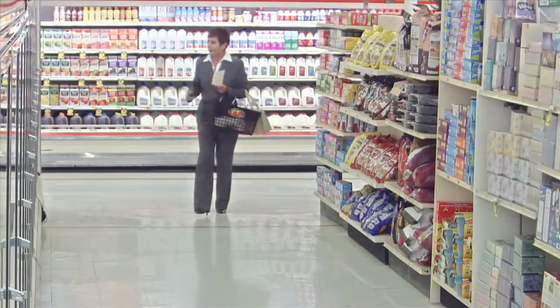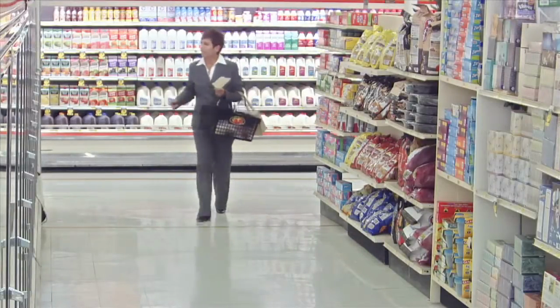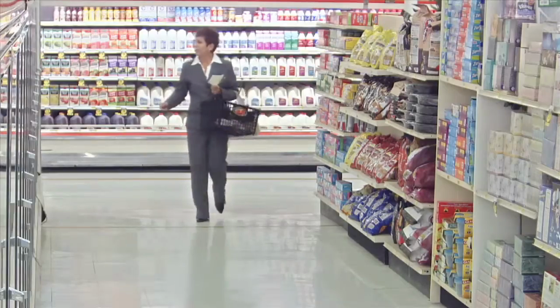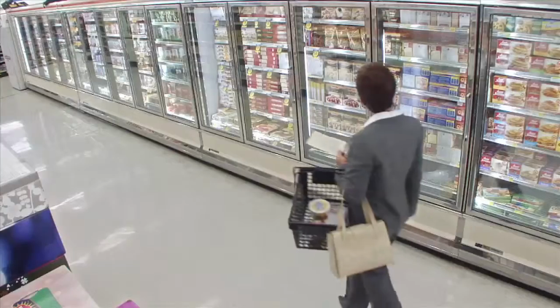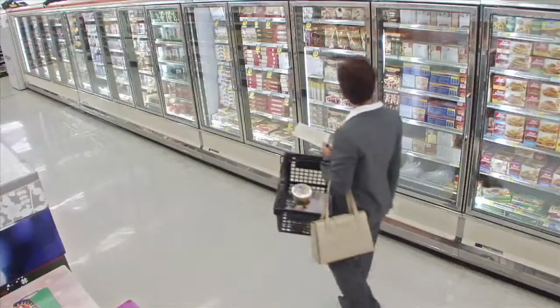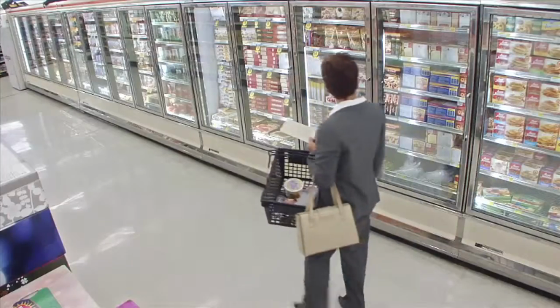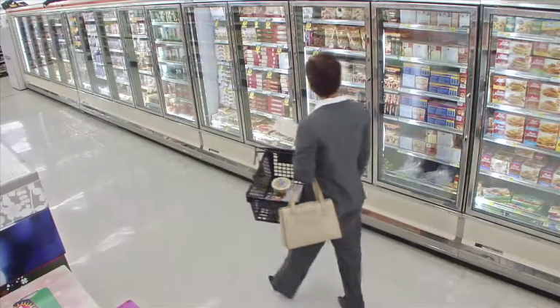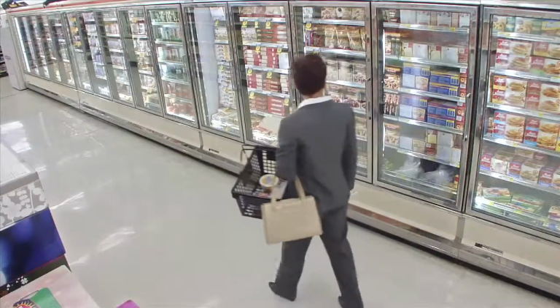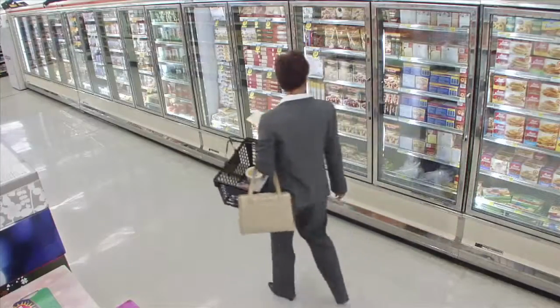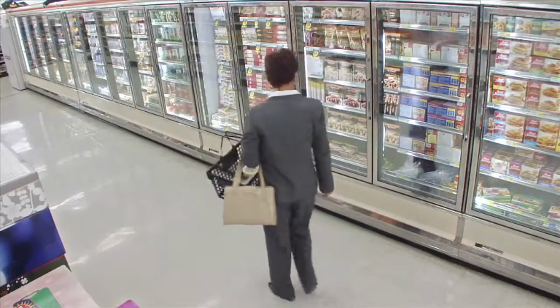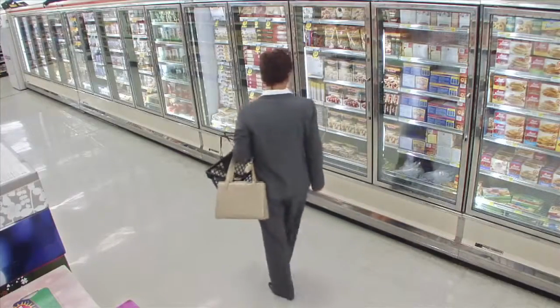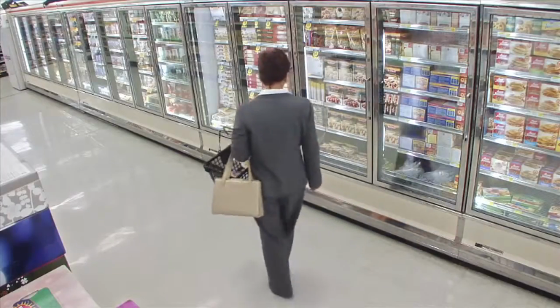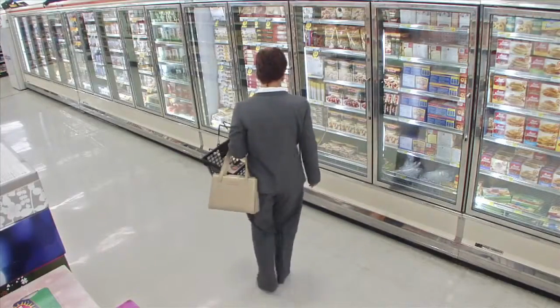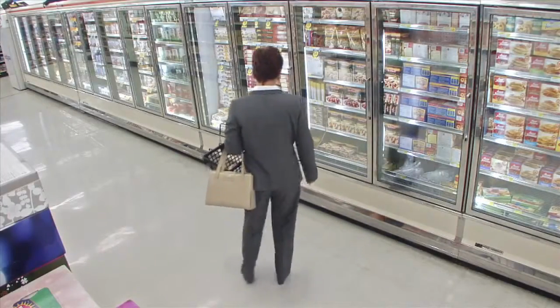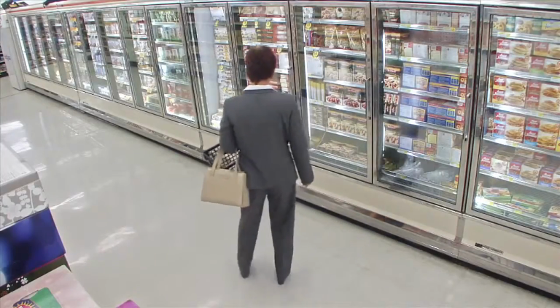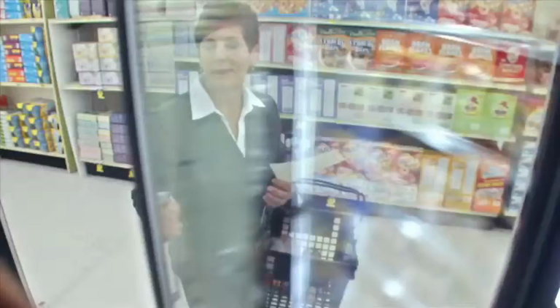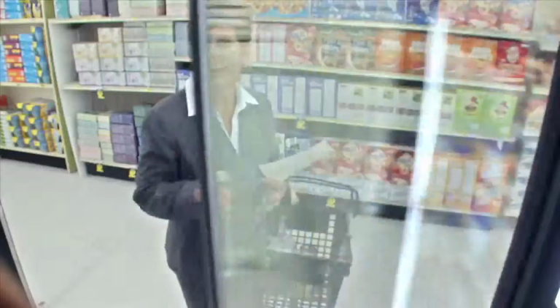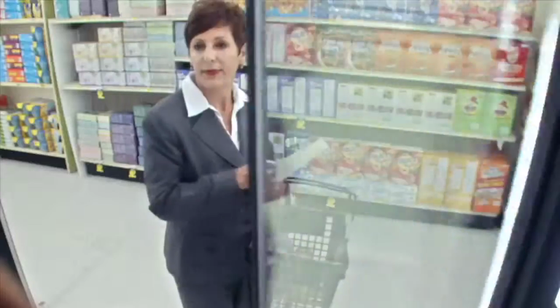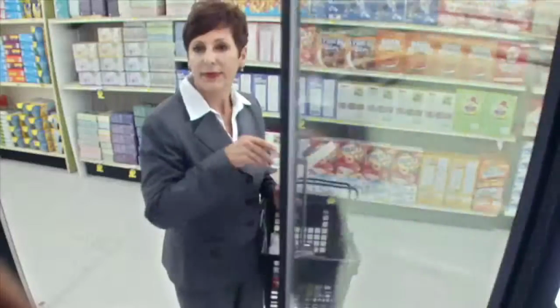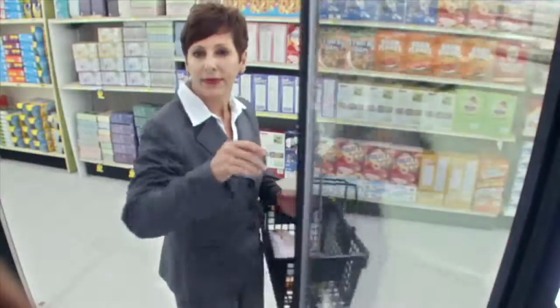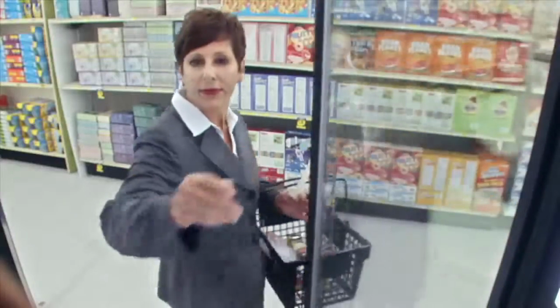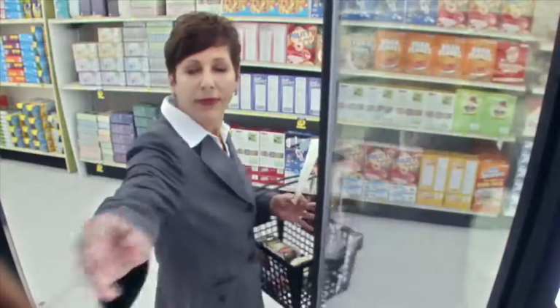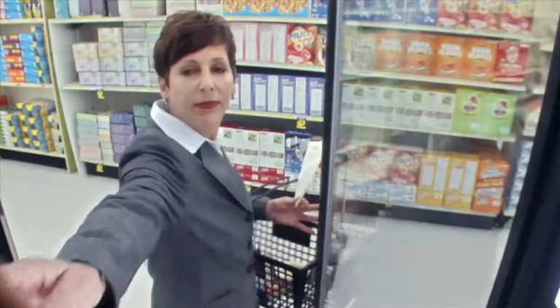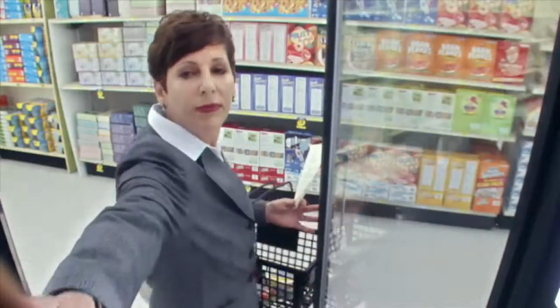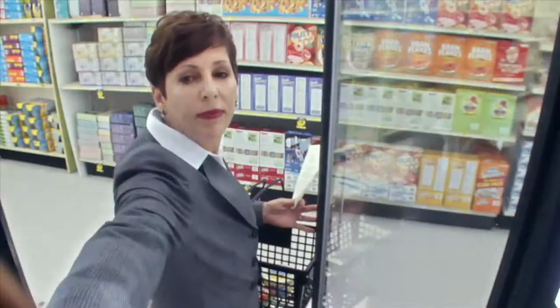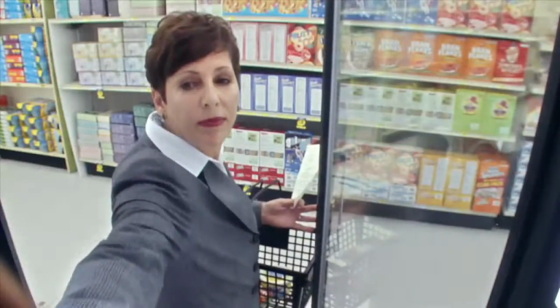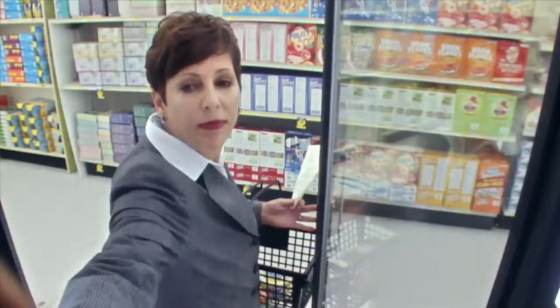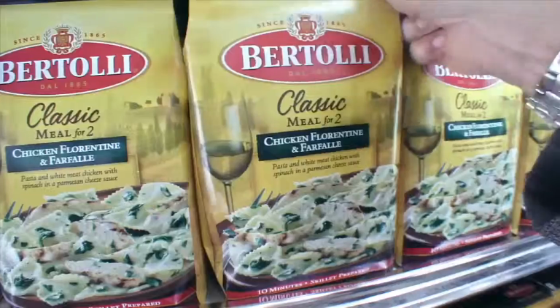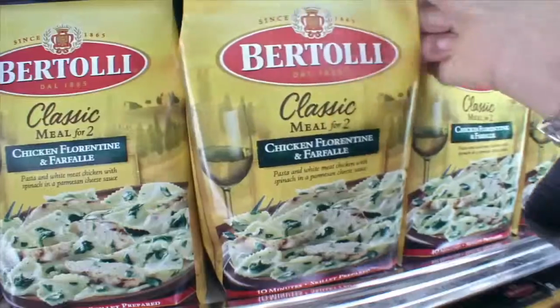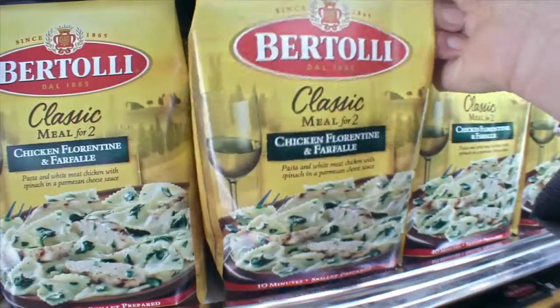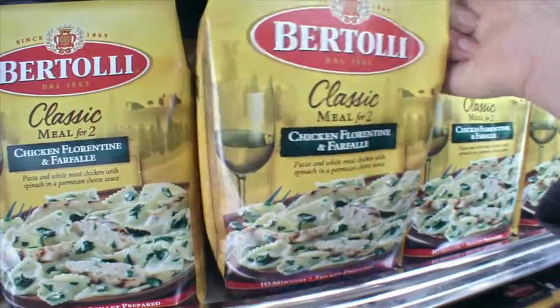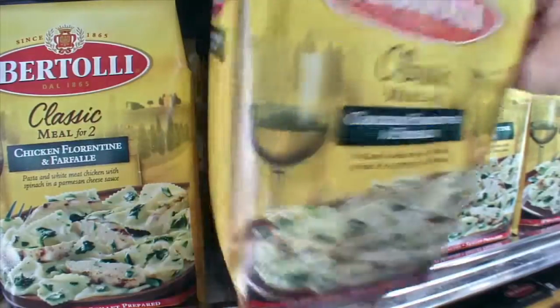Recently, a few real shoppers tried Bertolli skillet meals, and got more of Italy than they expected.